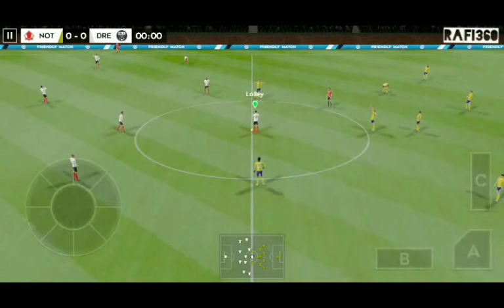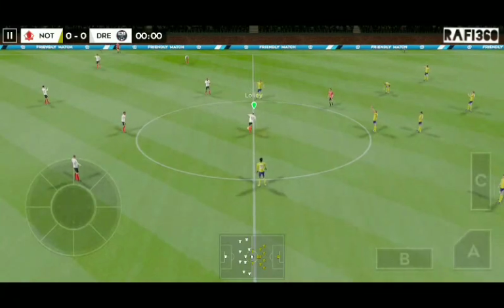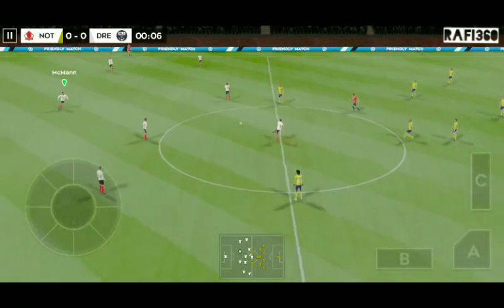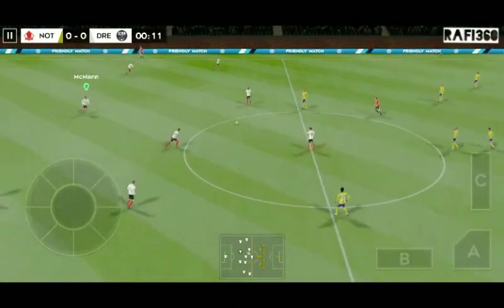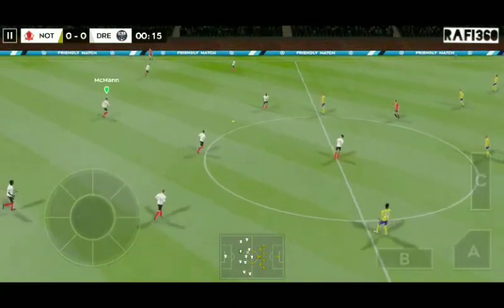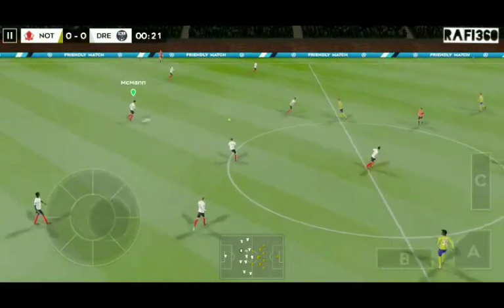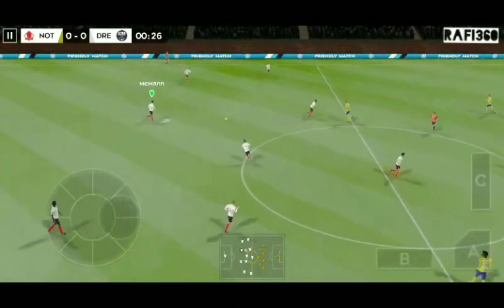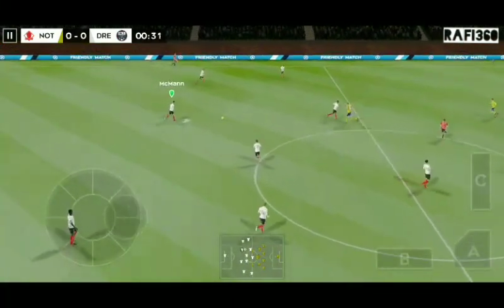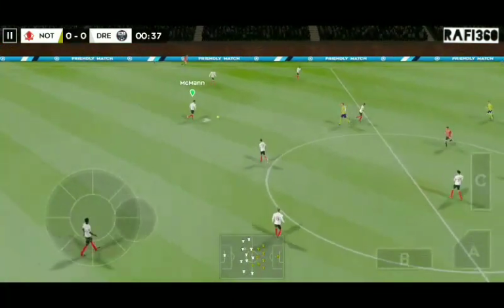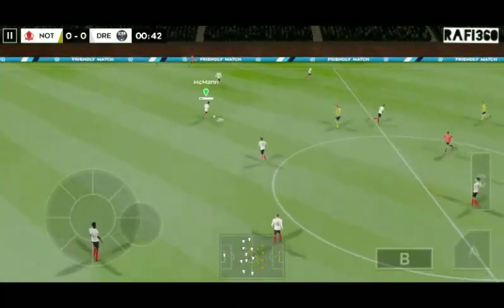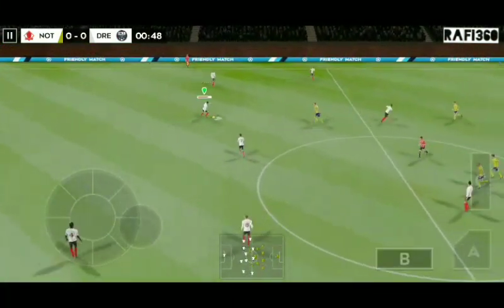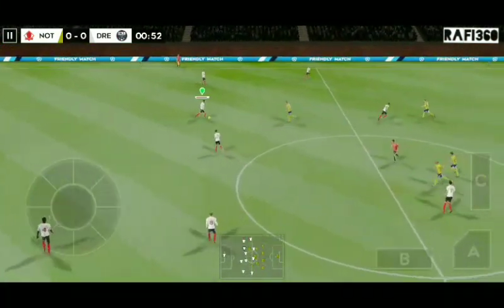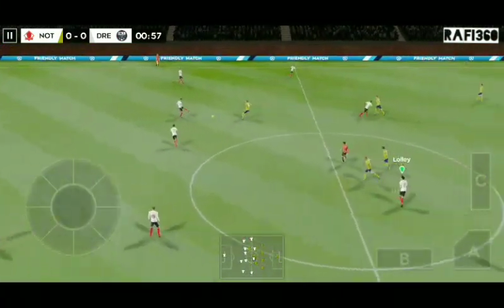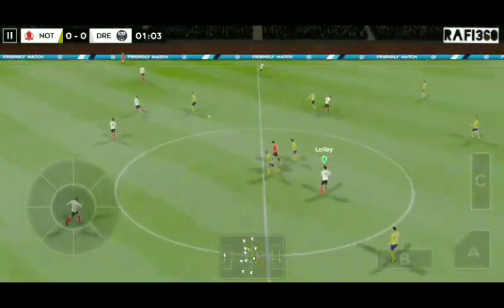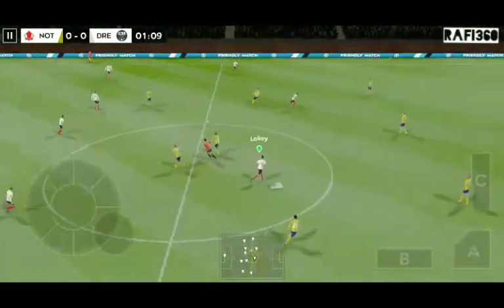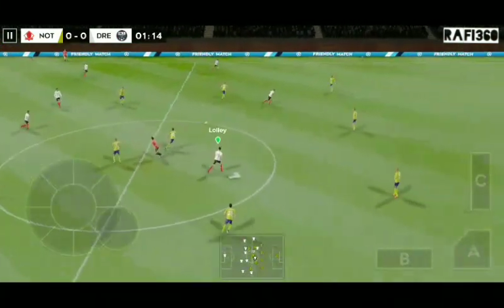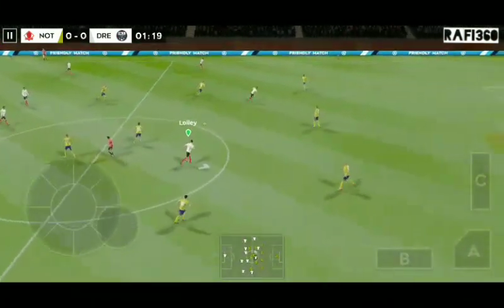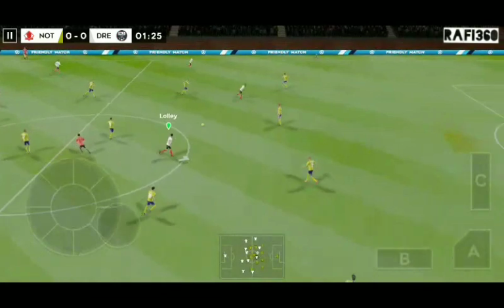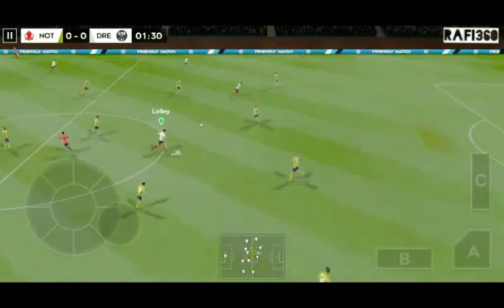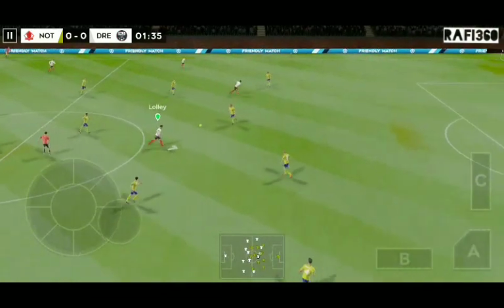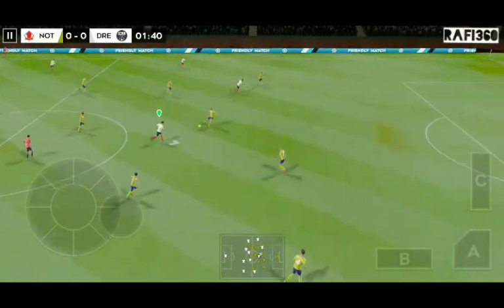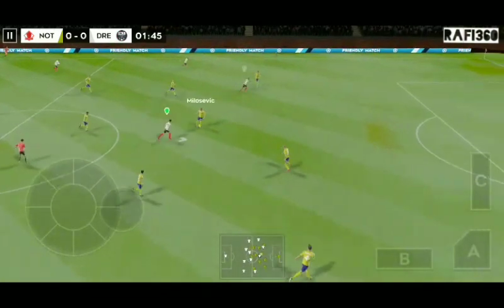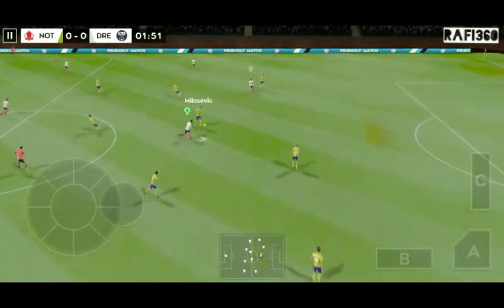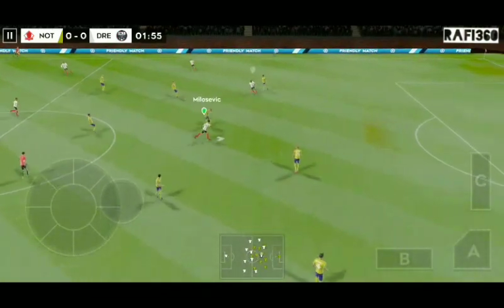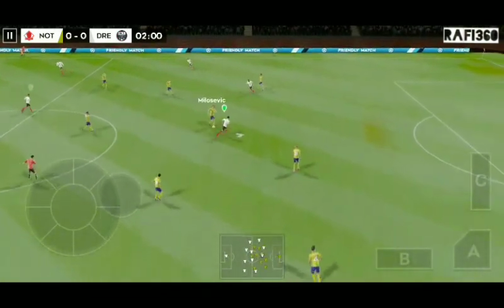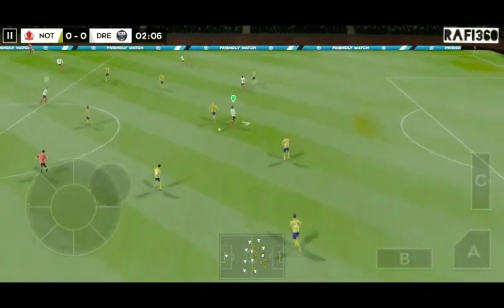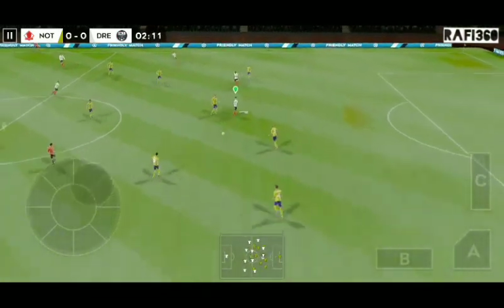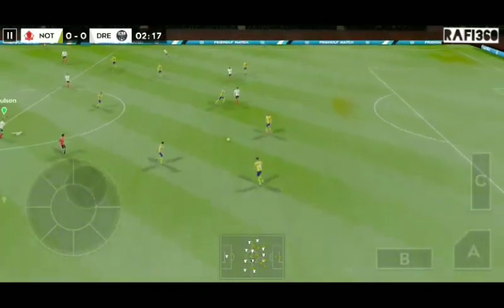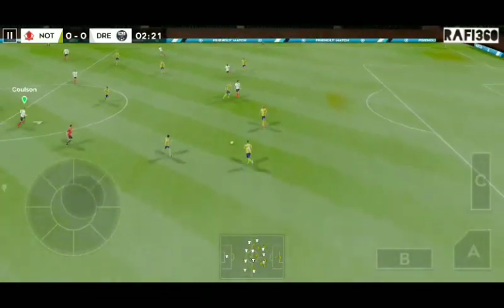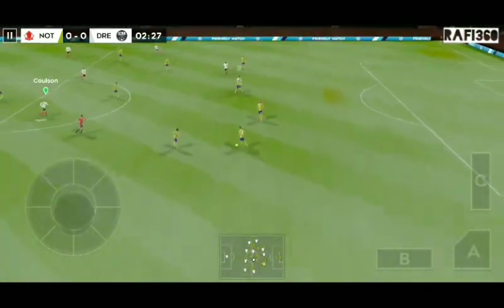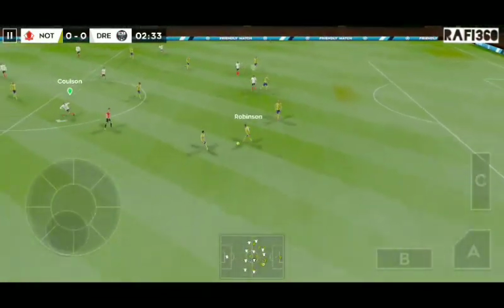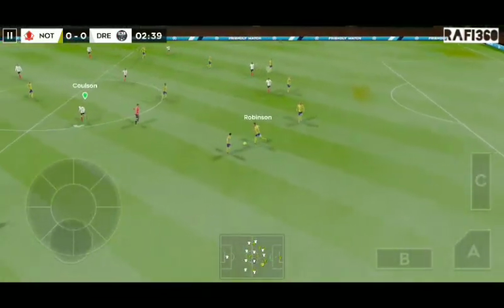The referee gets the match underway. Both teams more than capable of winning it. Which way is it going to go?